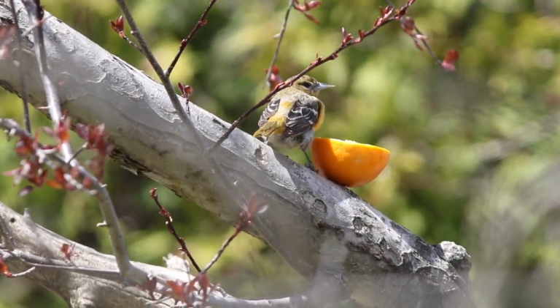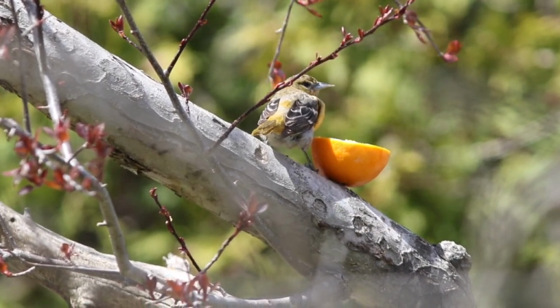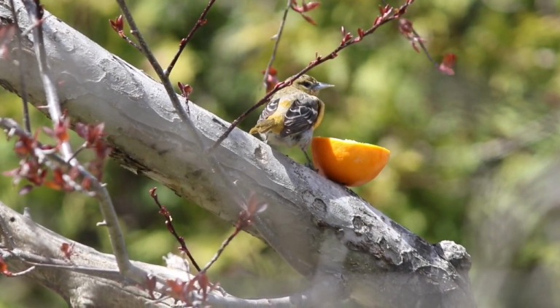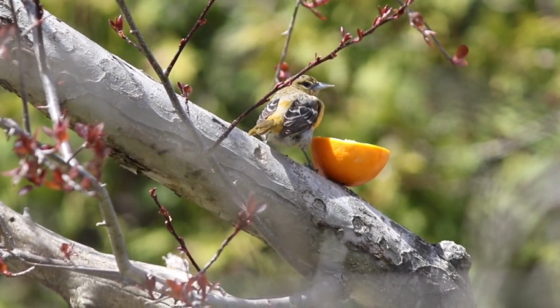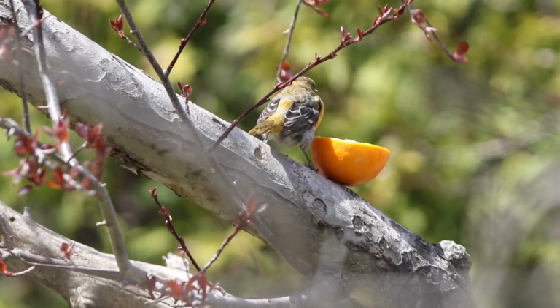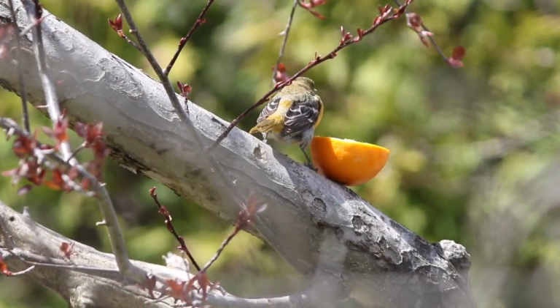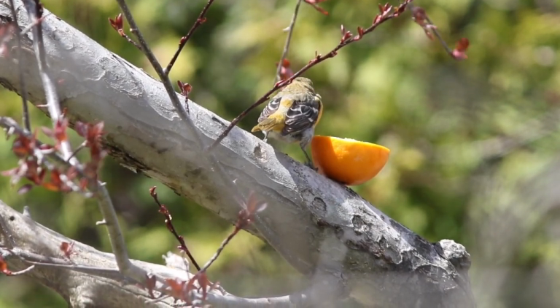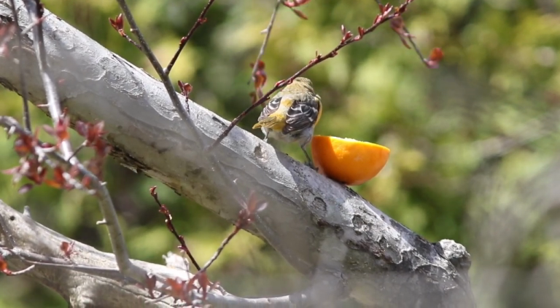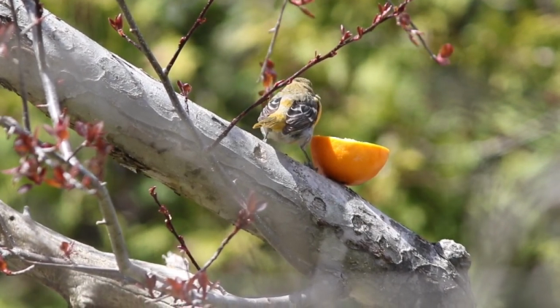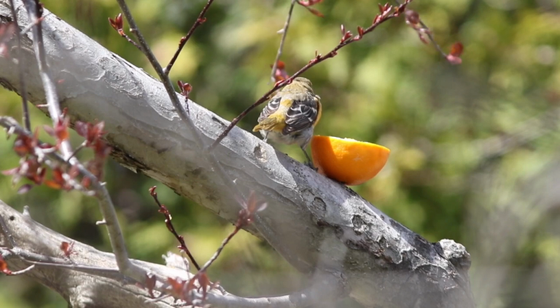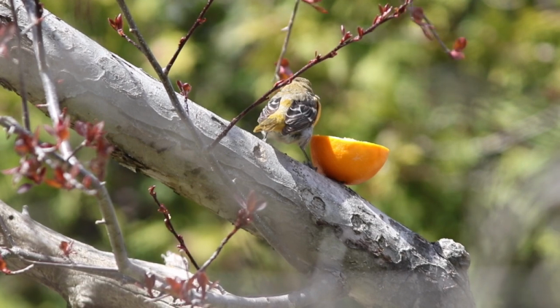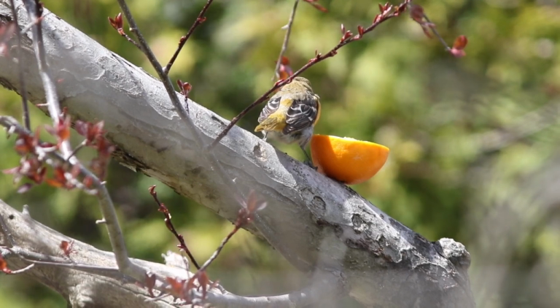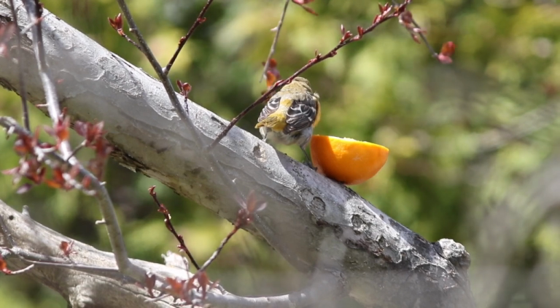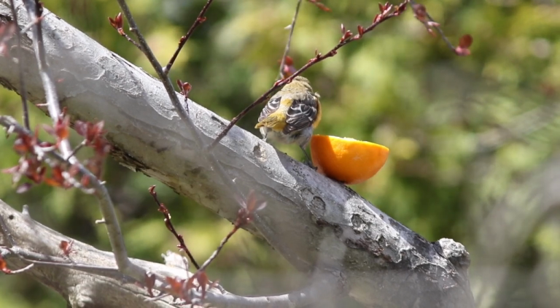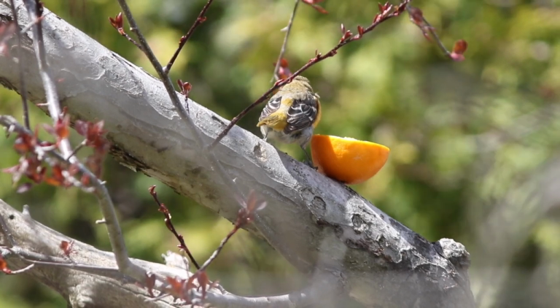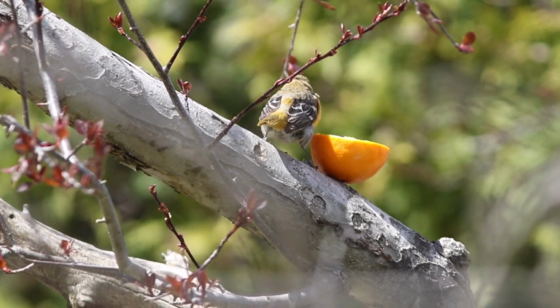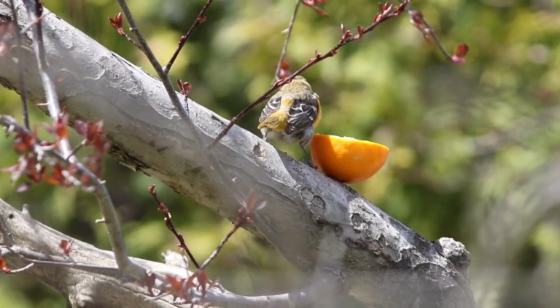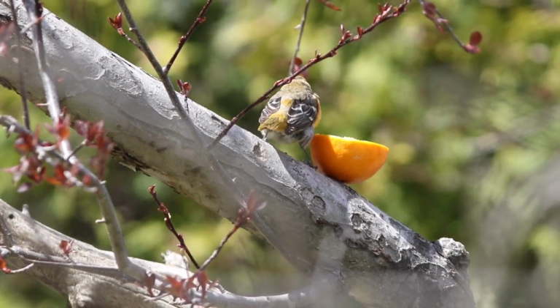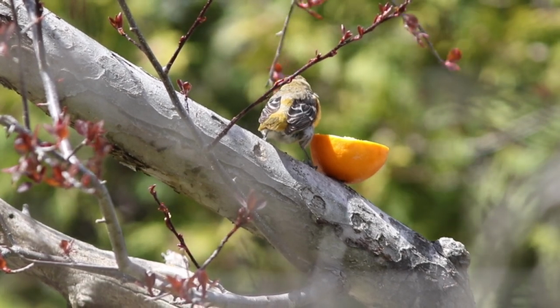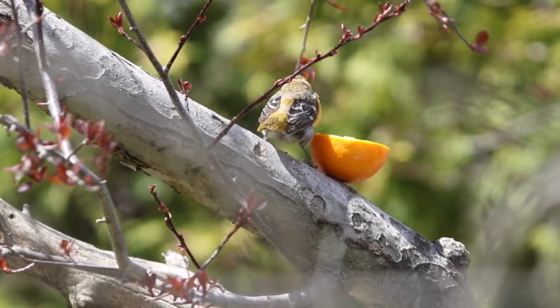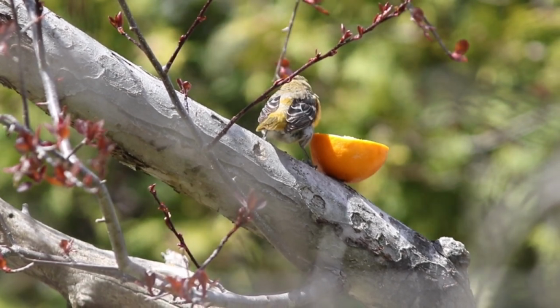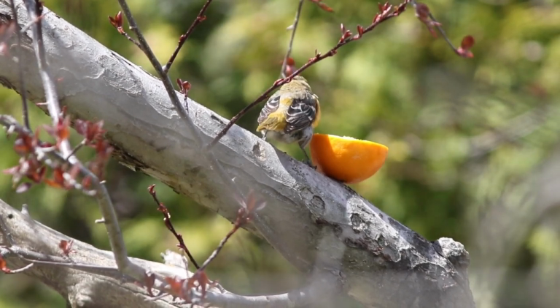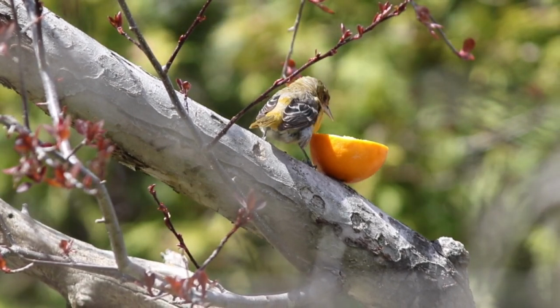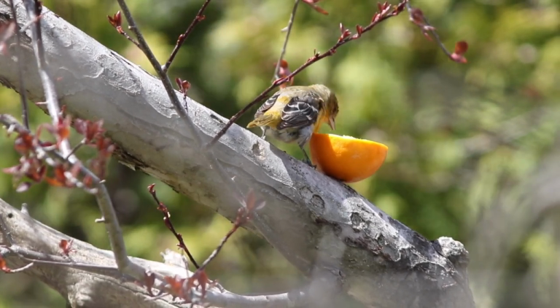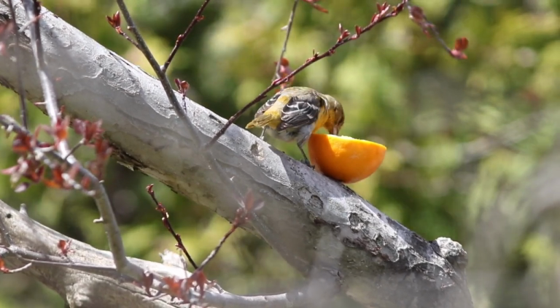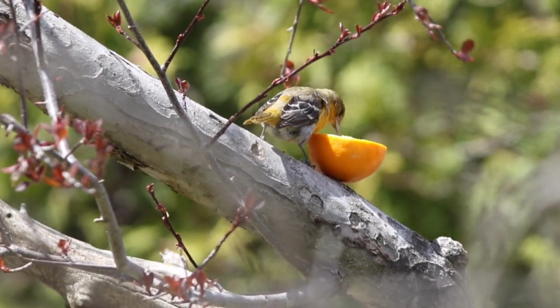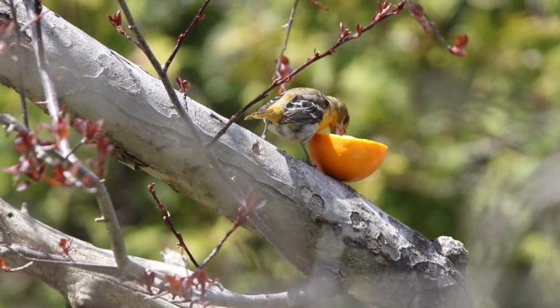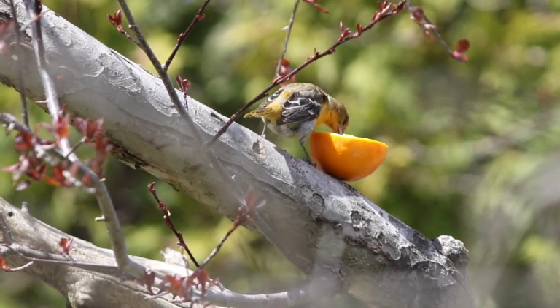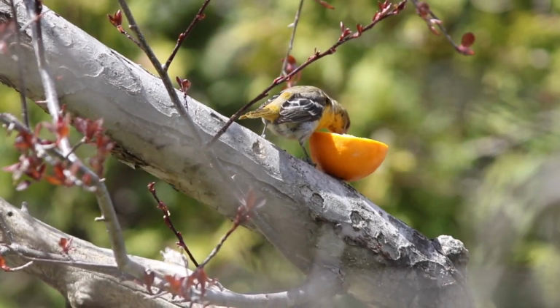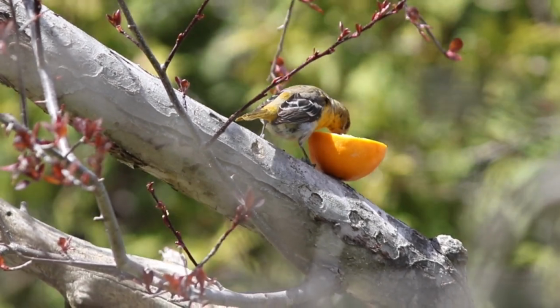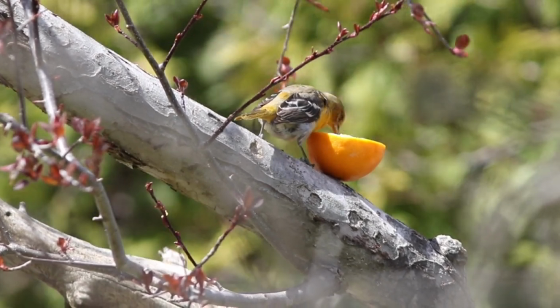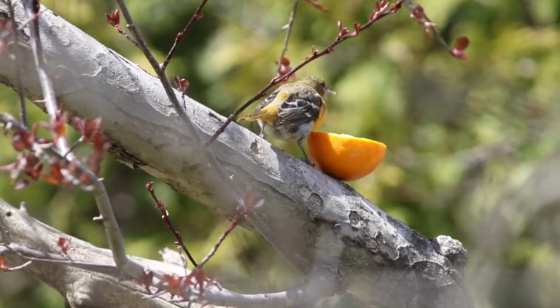I call this a blackbird, and in fact the Orioles are in the blackbird family, even though they're not black.